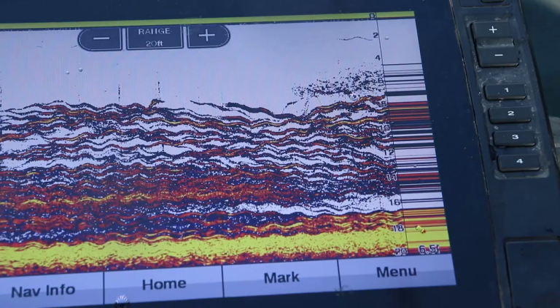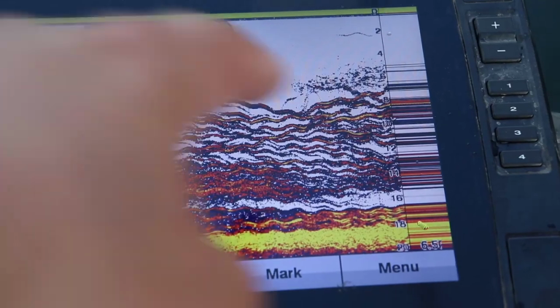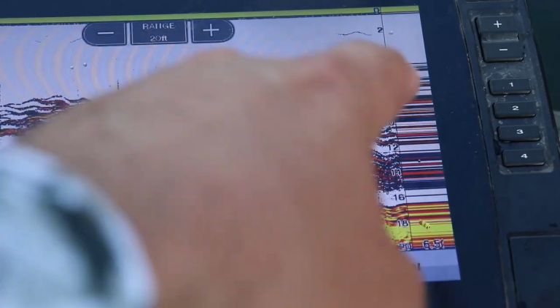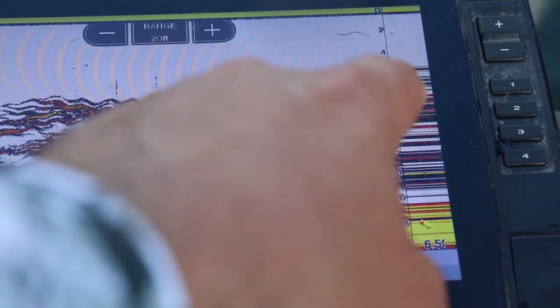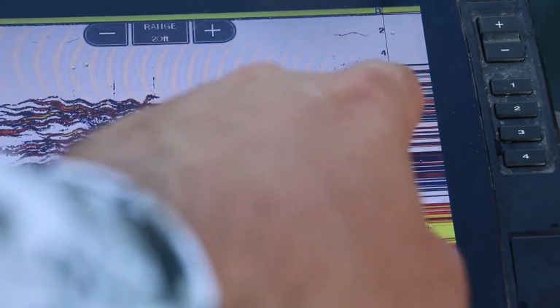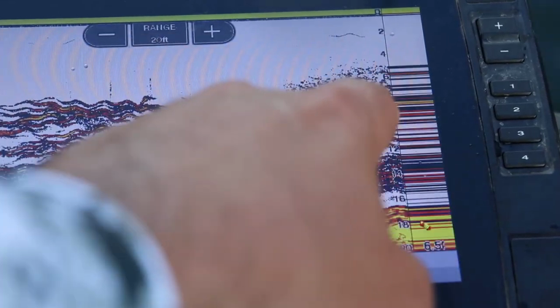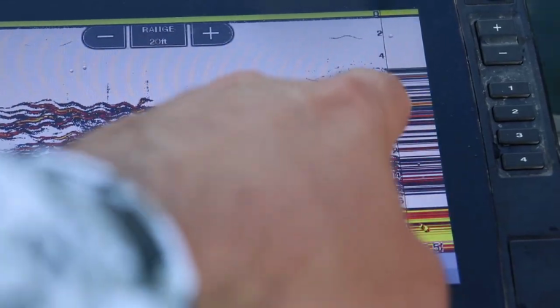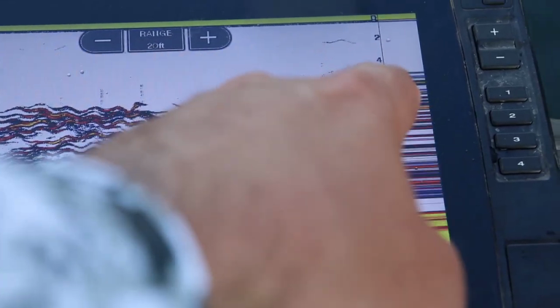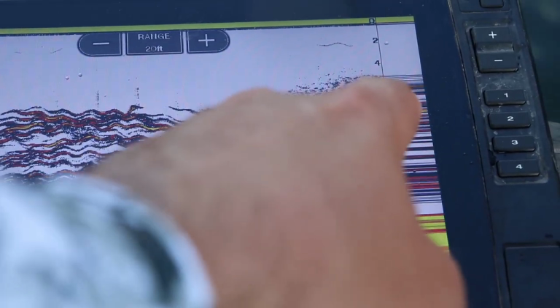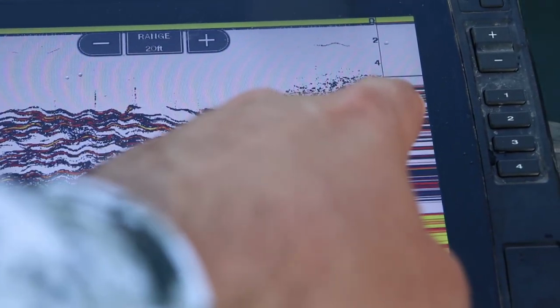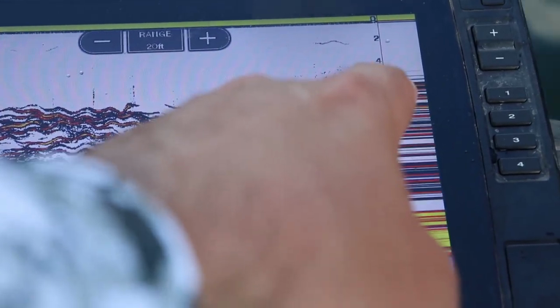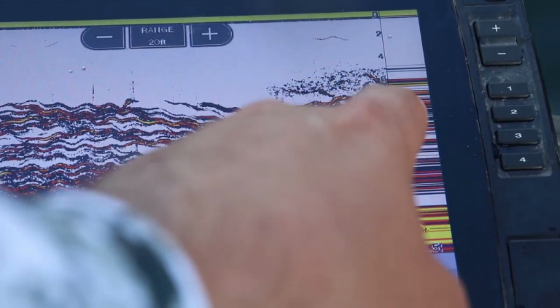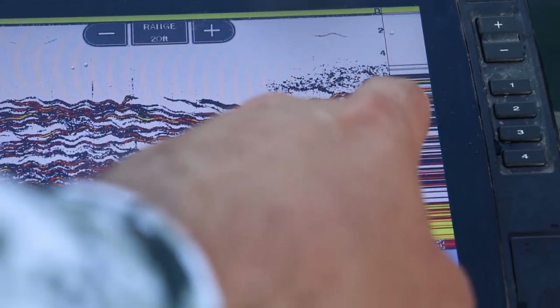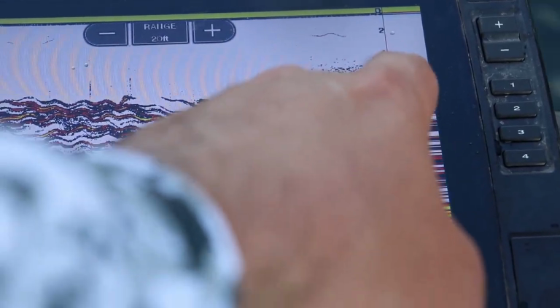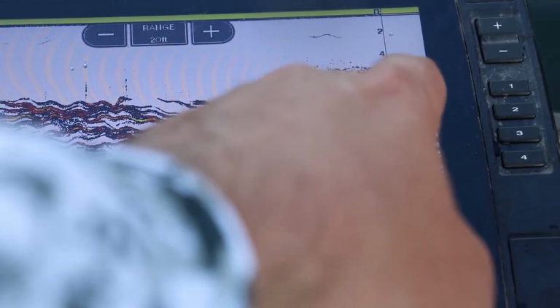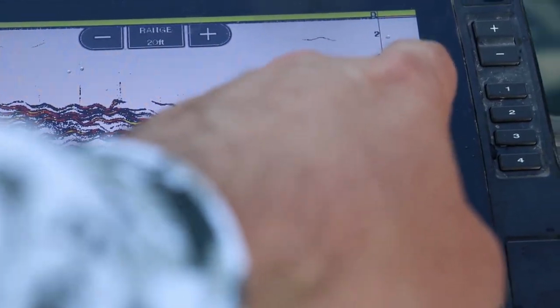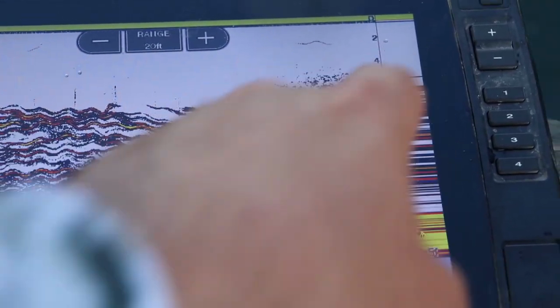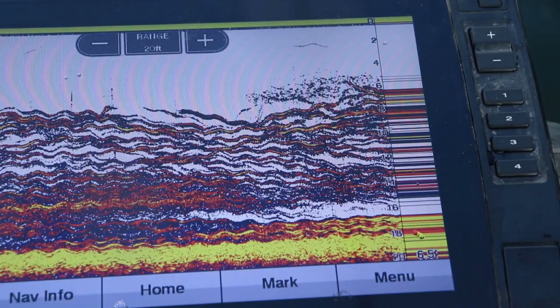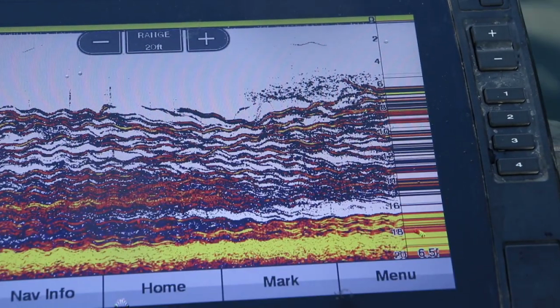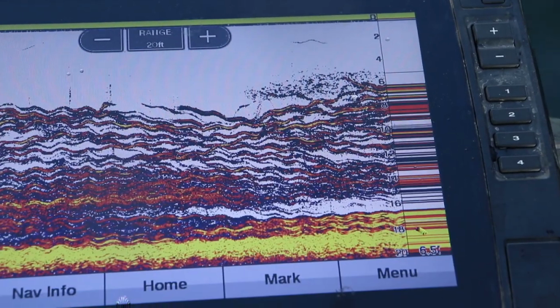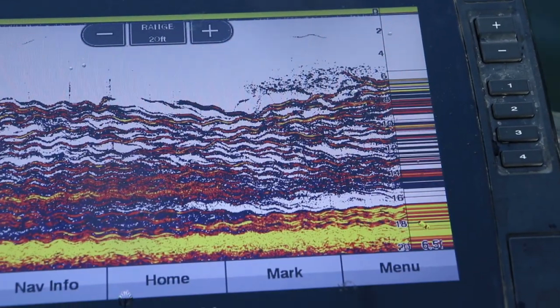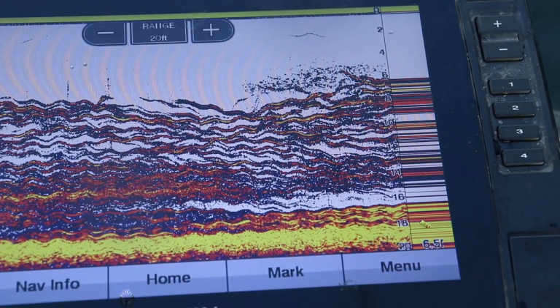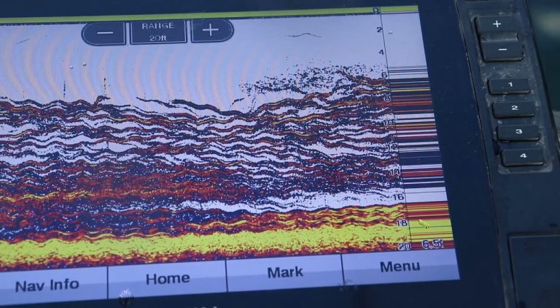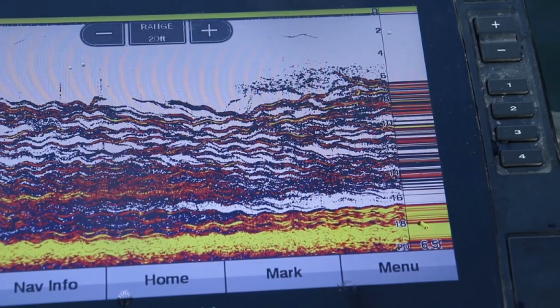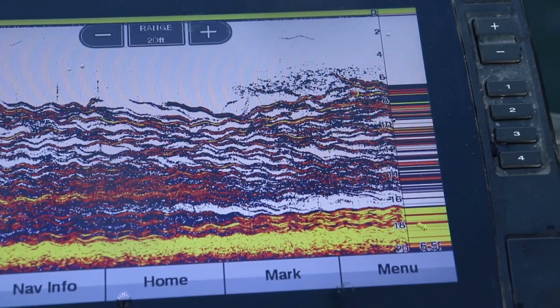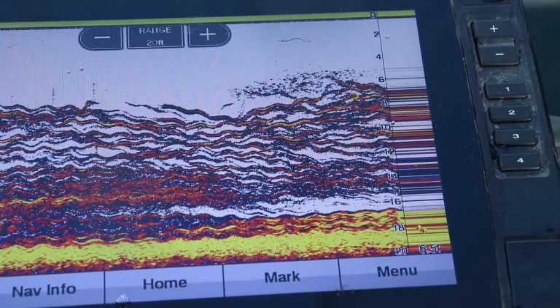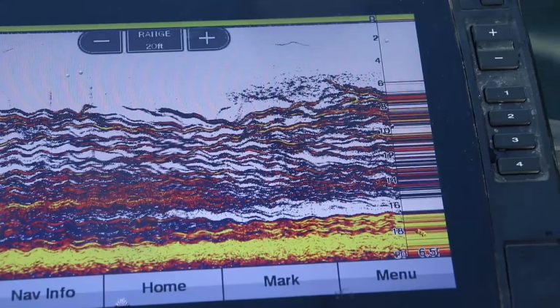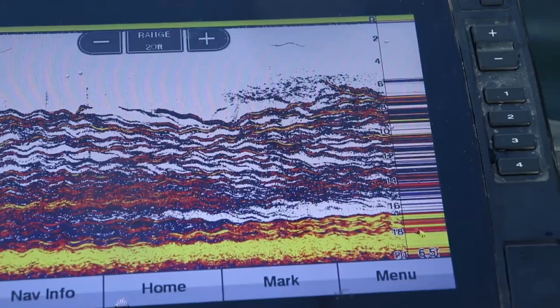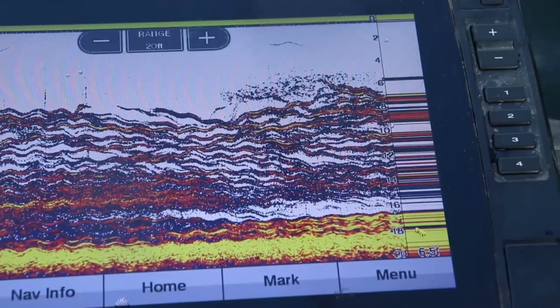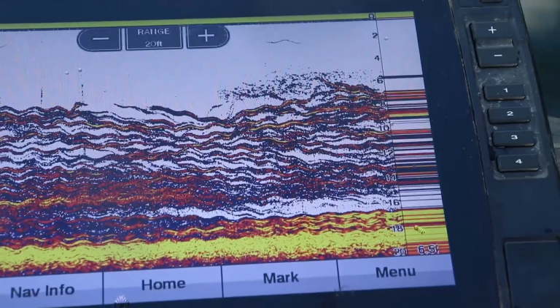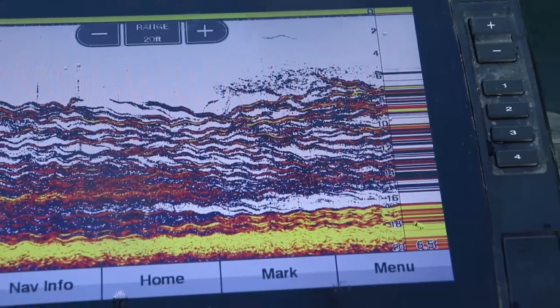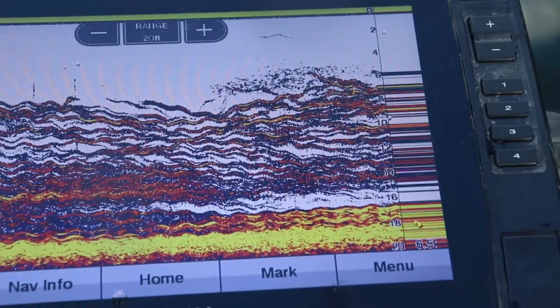These fish are racing up the water column. My jig is right there somewhere. There are just so many fish down there it's hard to see the jig.